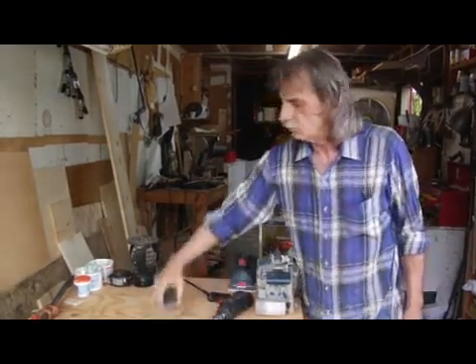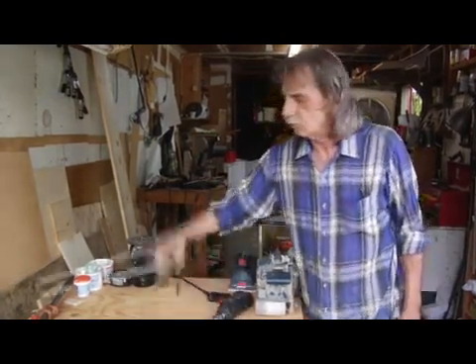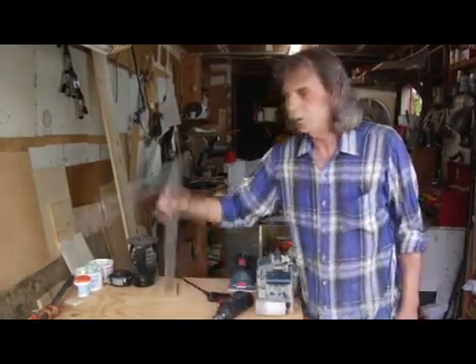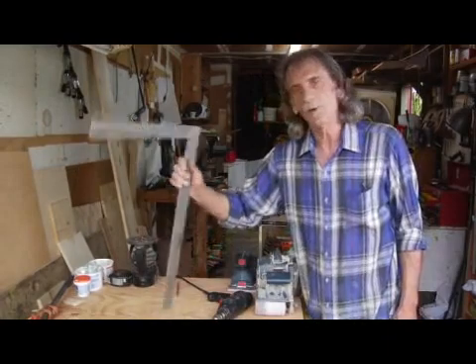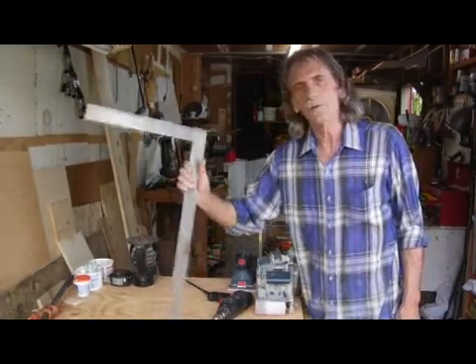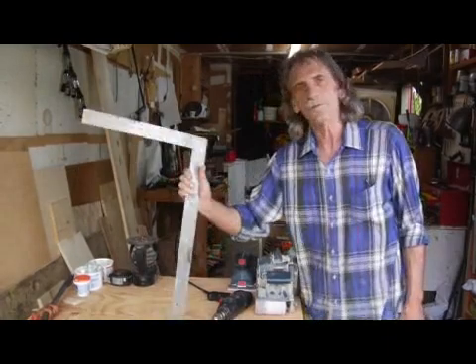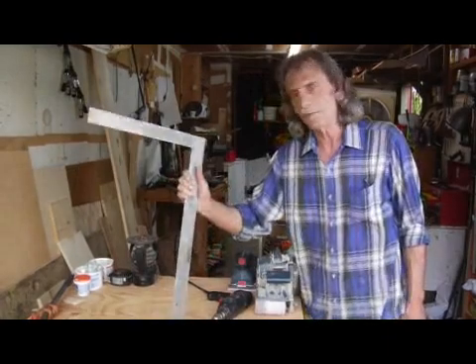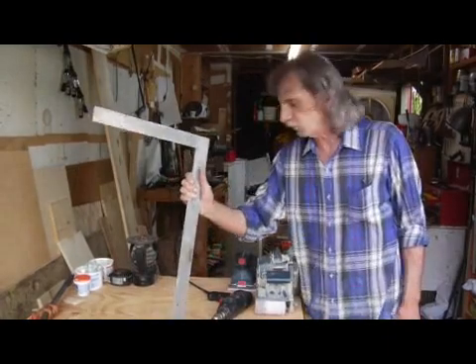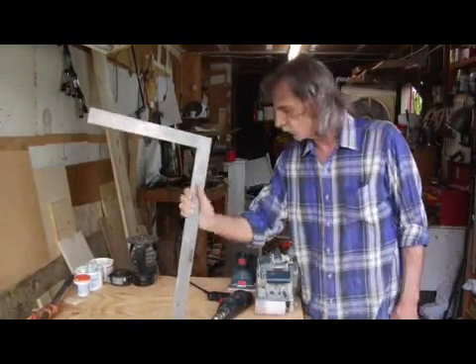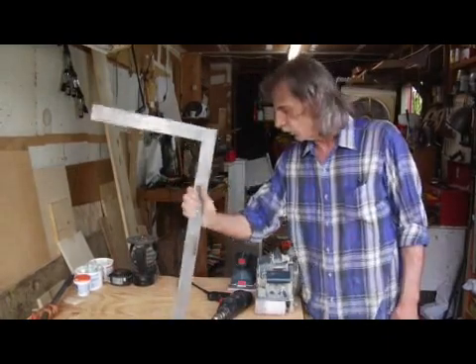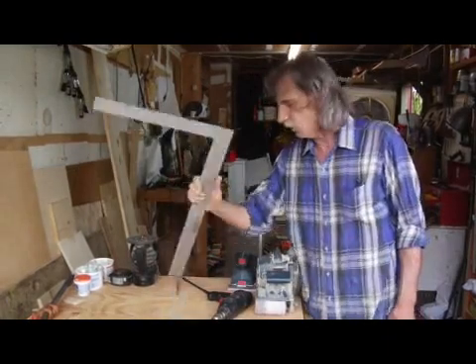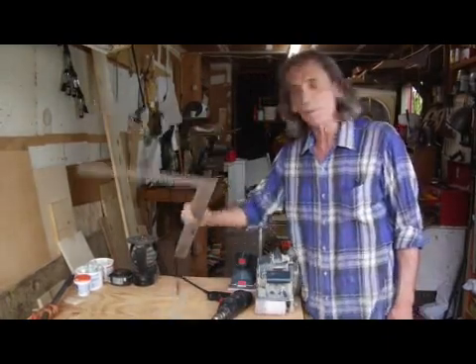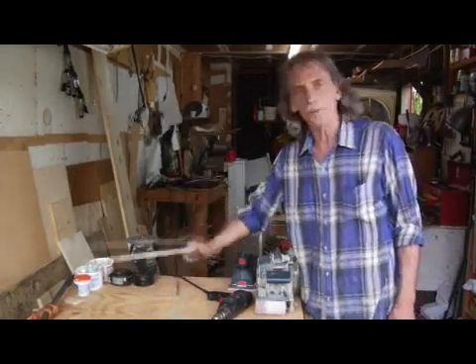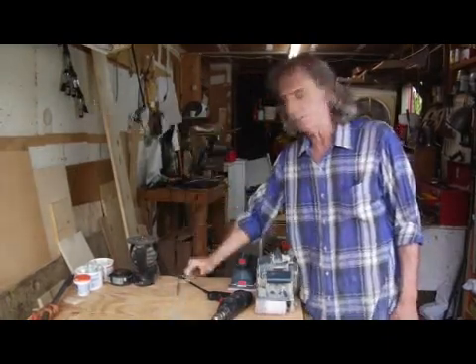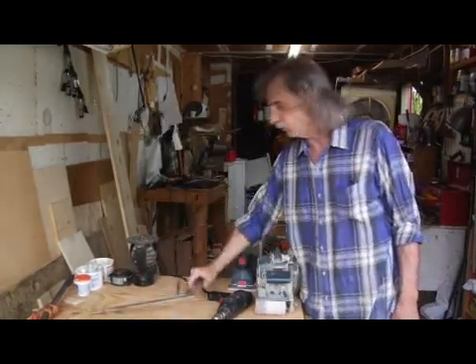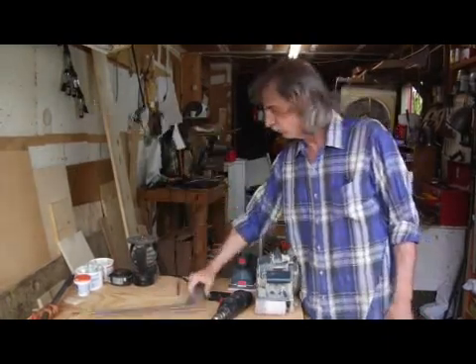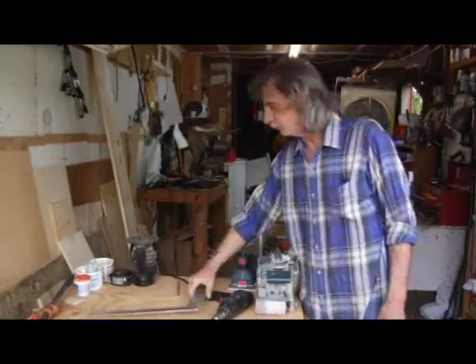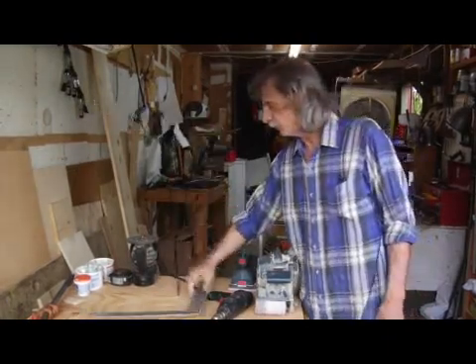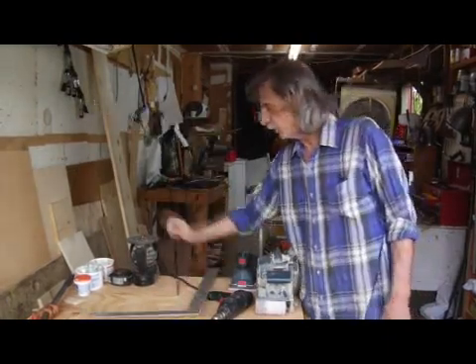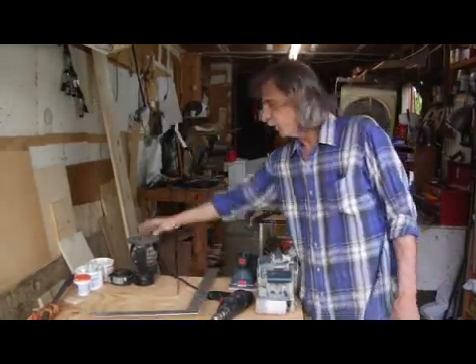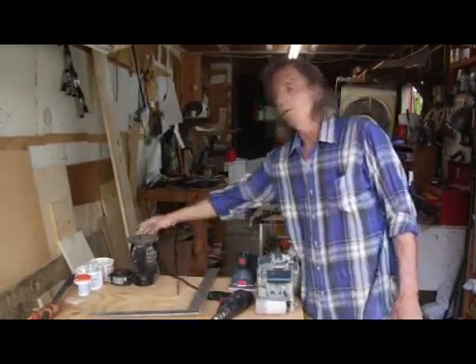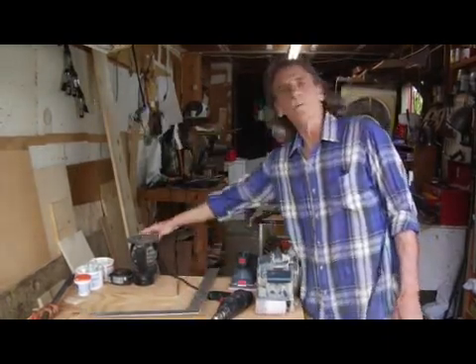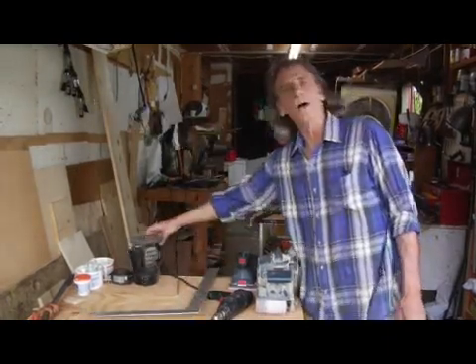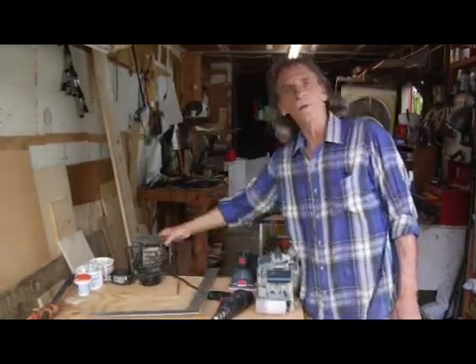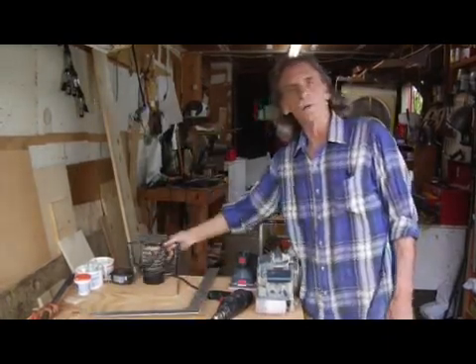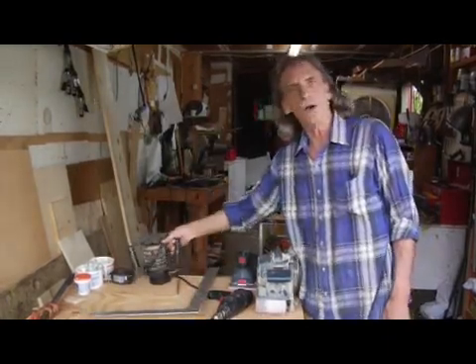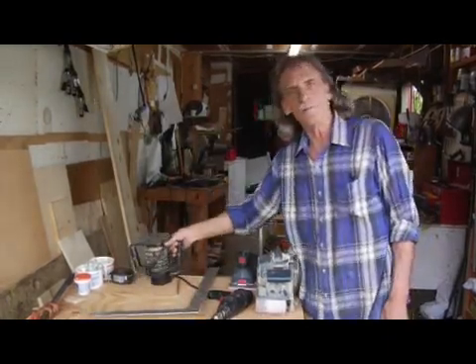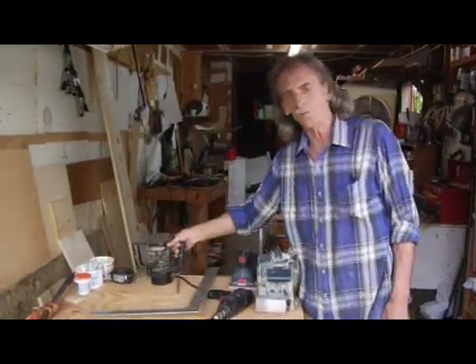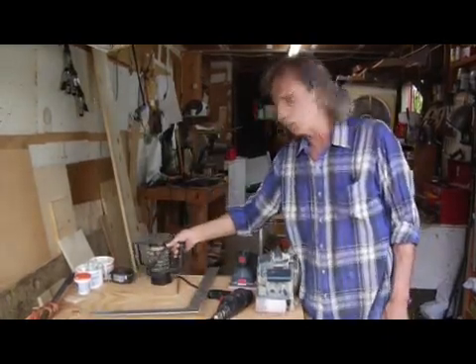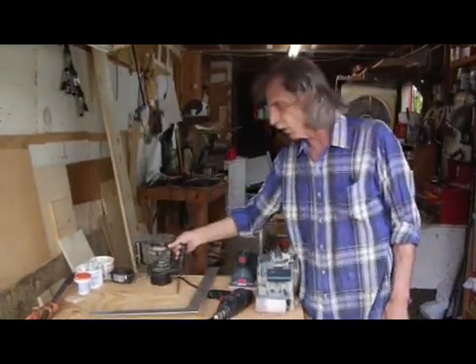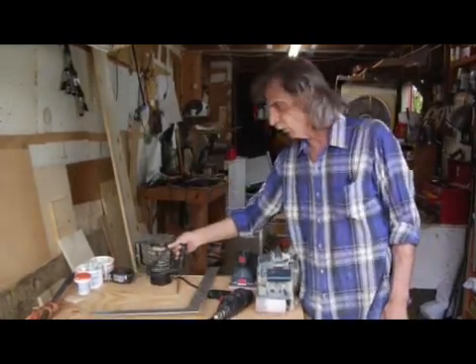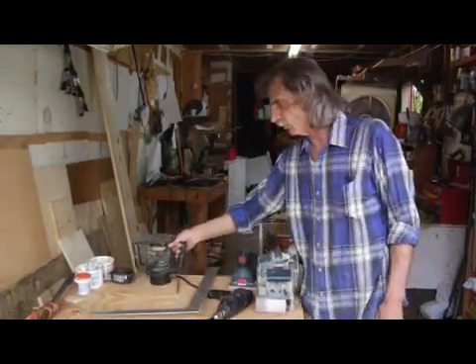We're going to need a framing square and a pencil, and a router with a half-inch round over.